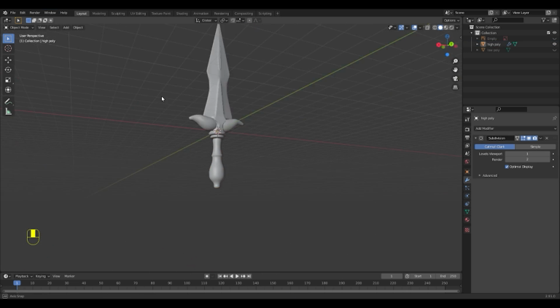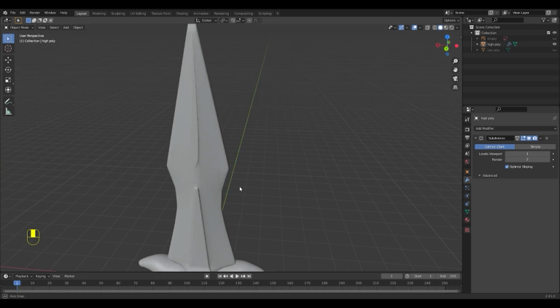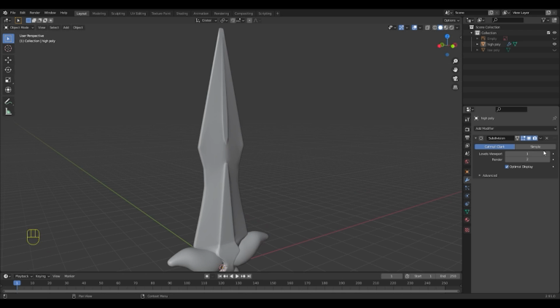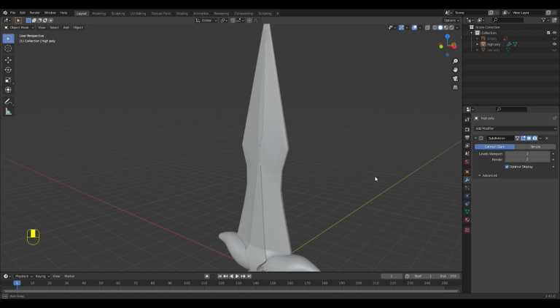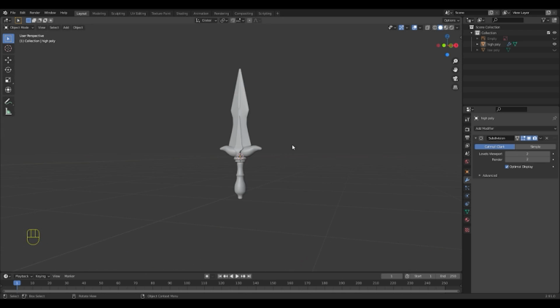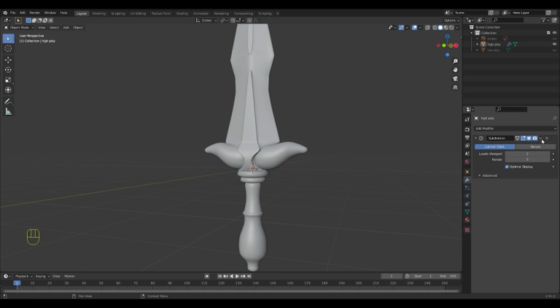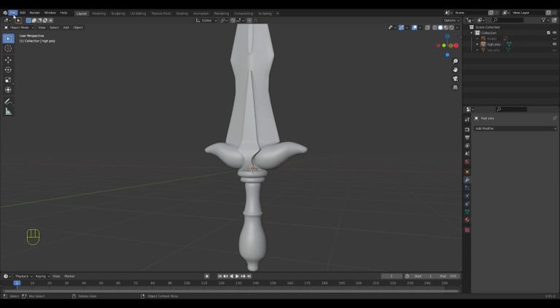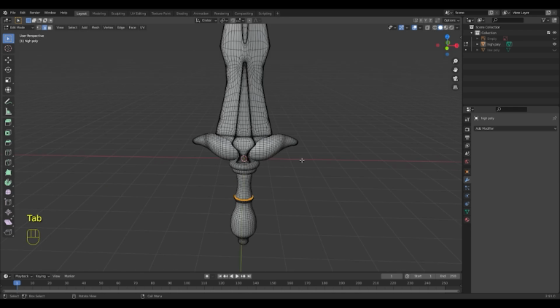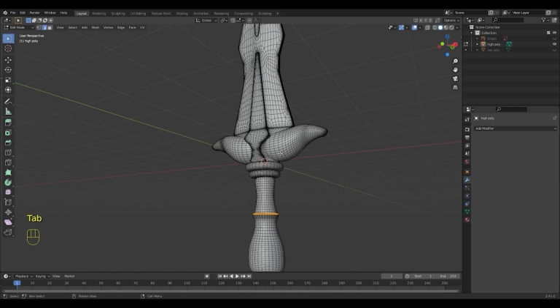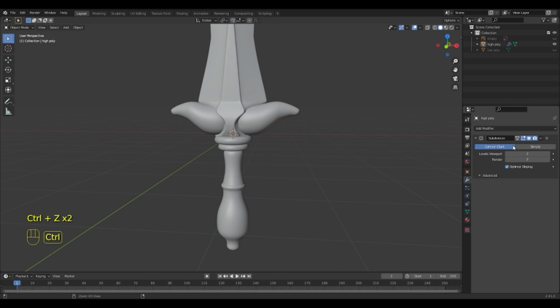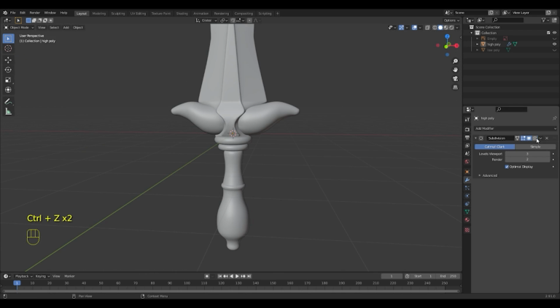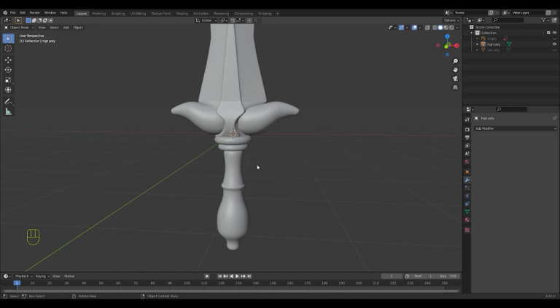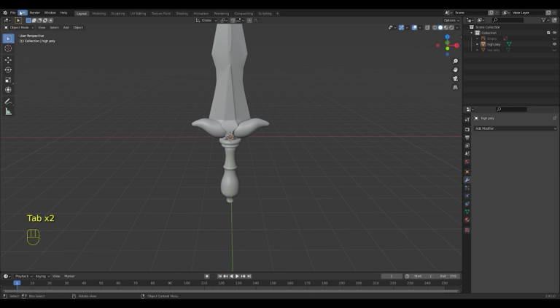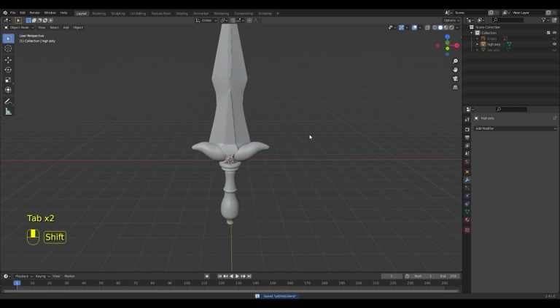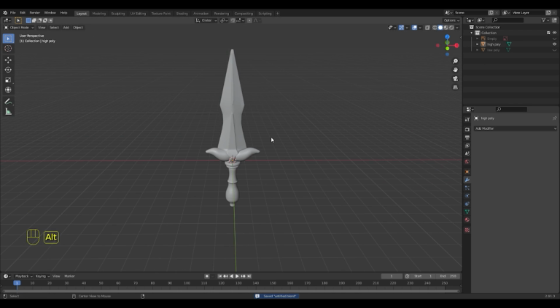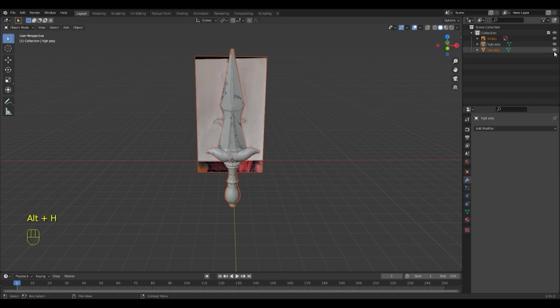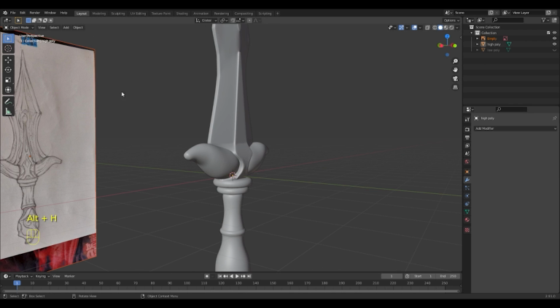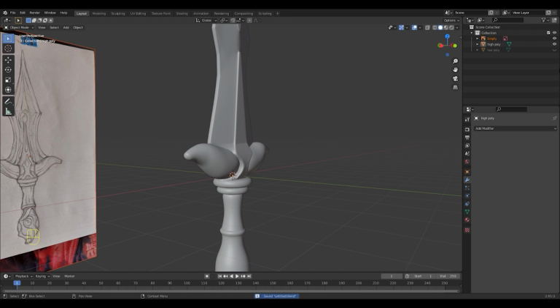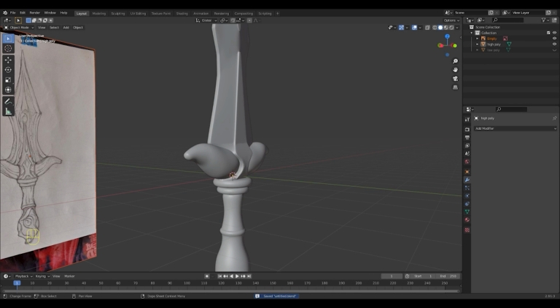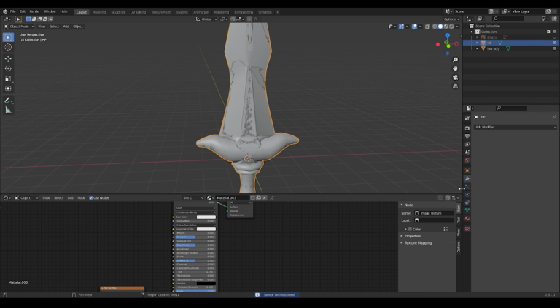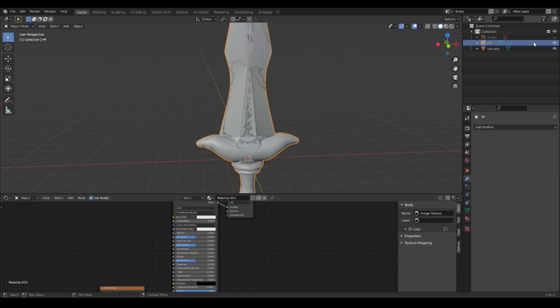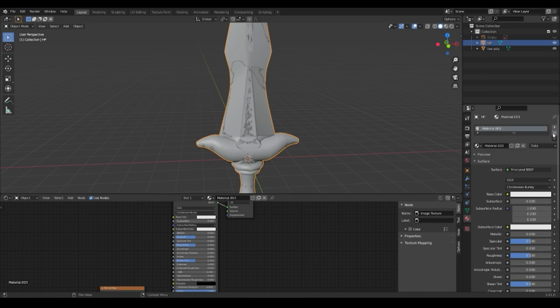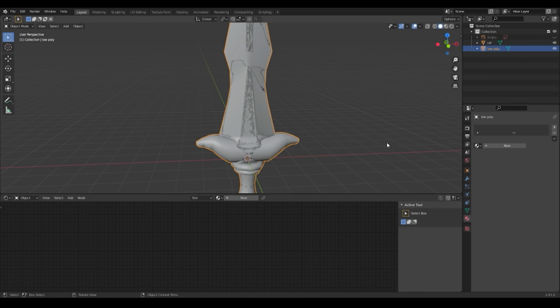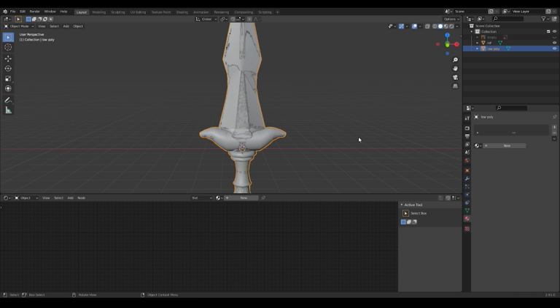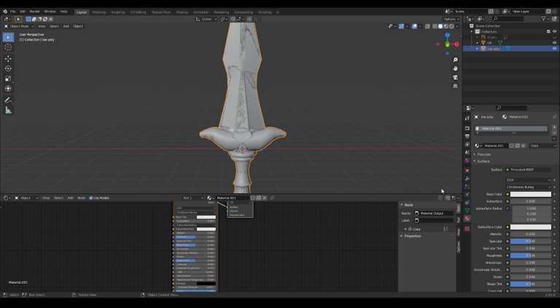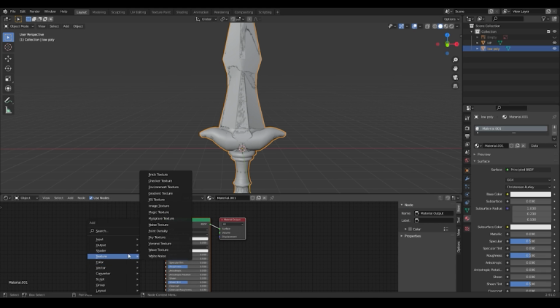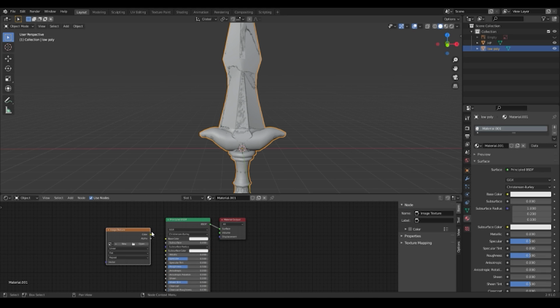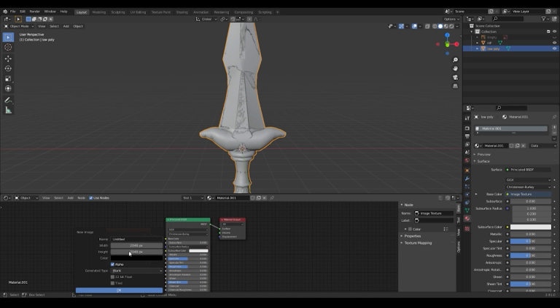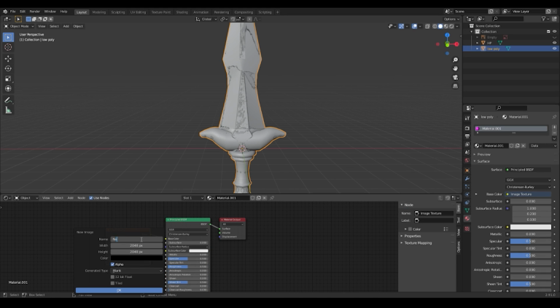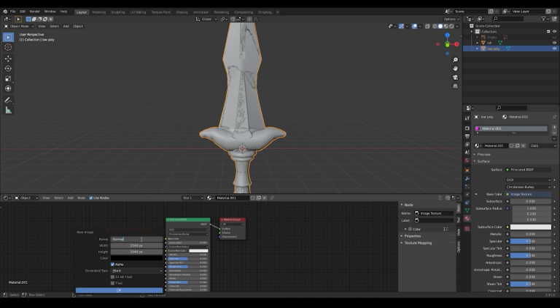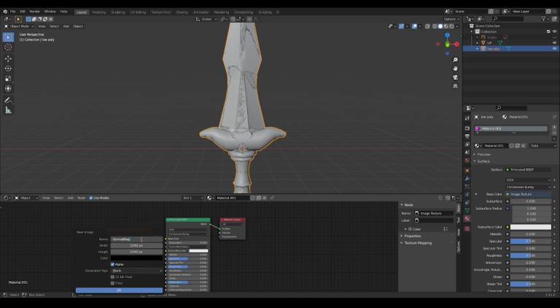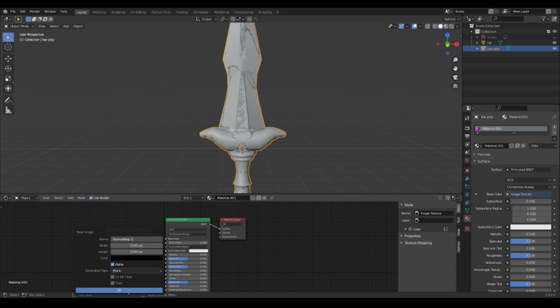My high poly is ready. I quickly bake the normal map and move on. After all, life is movement and we are confidently moving forward.